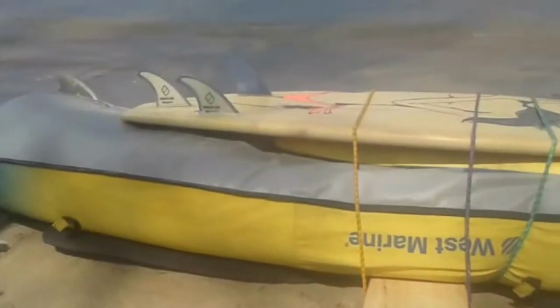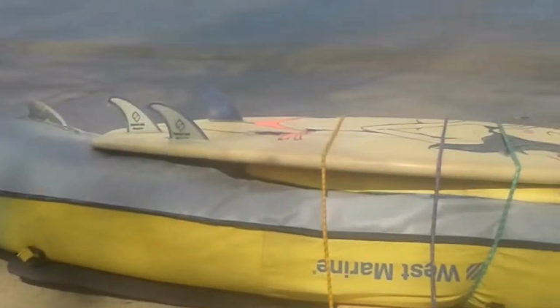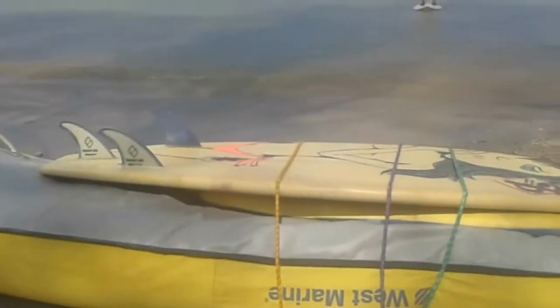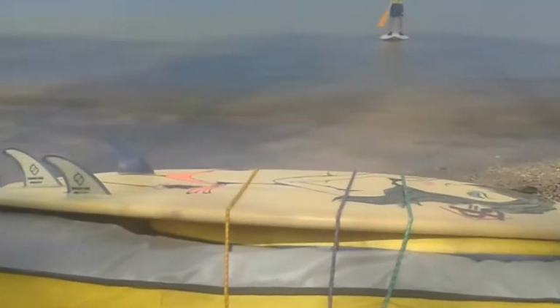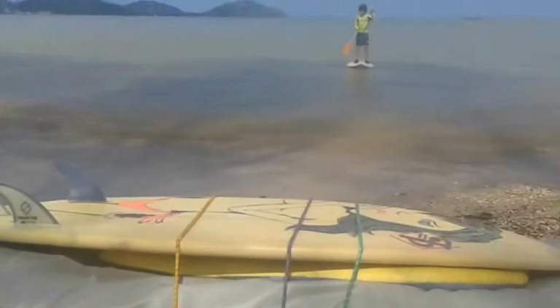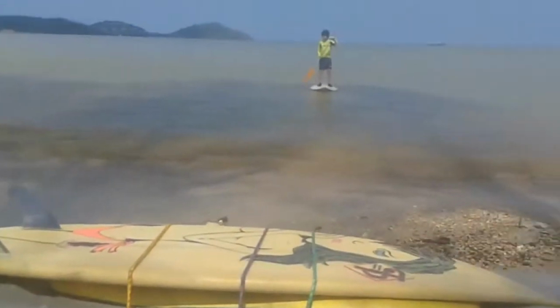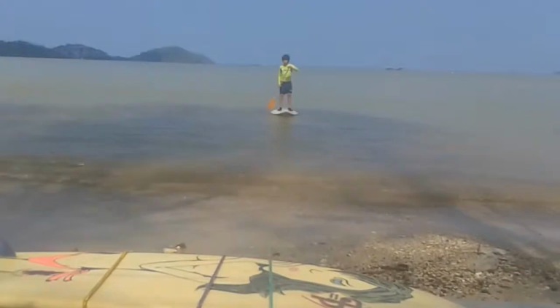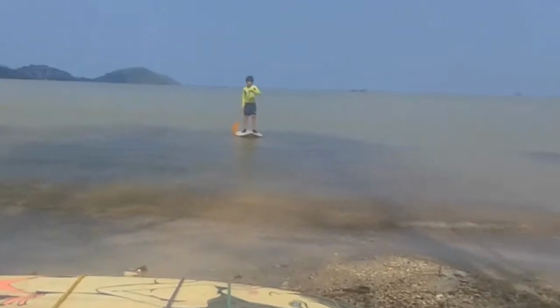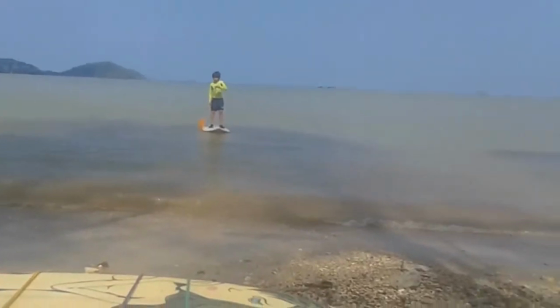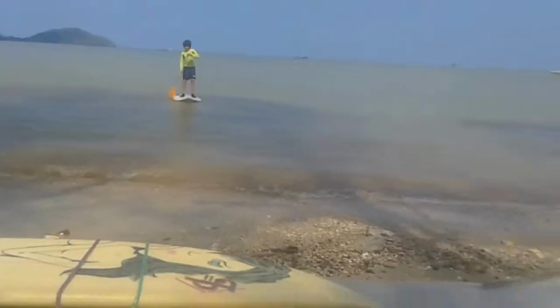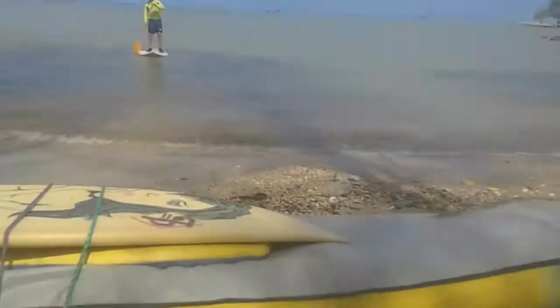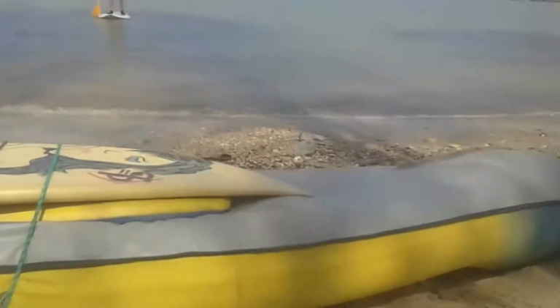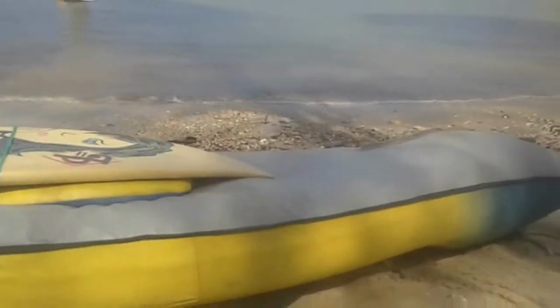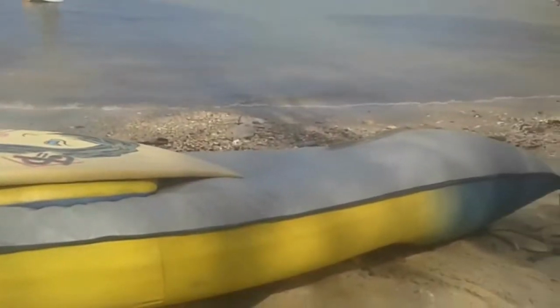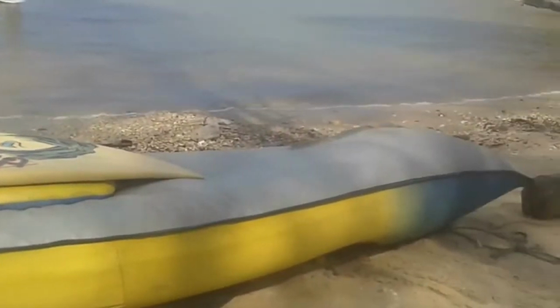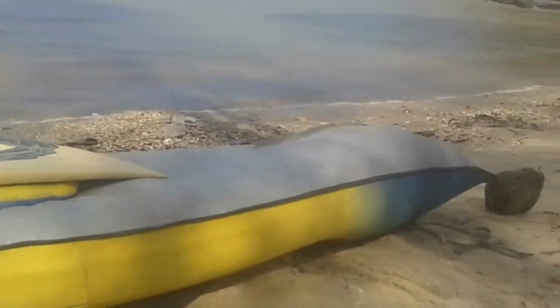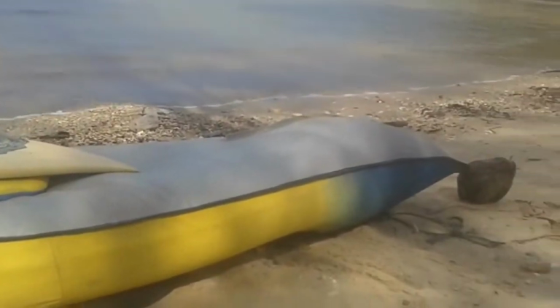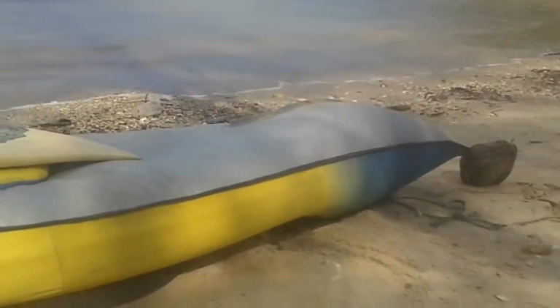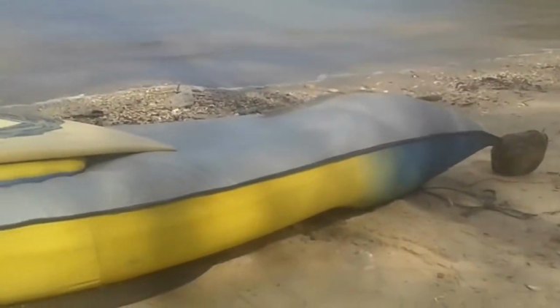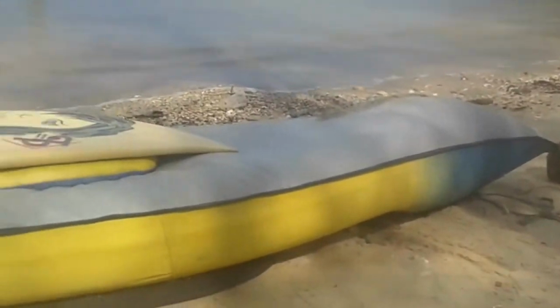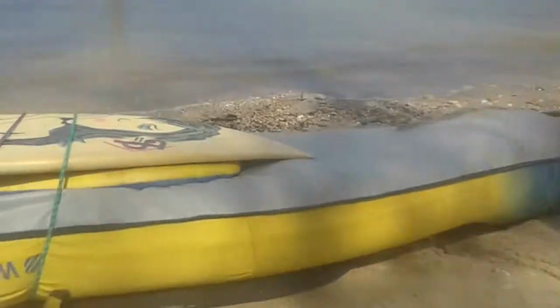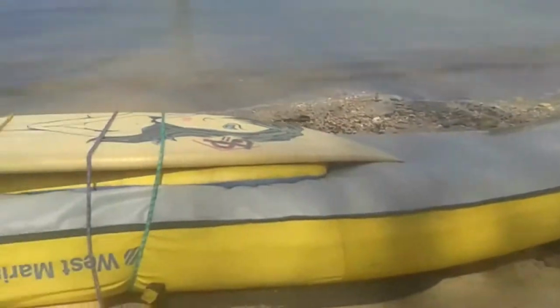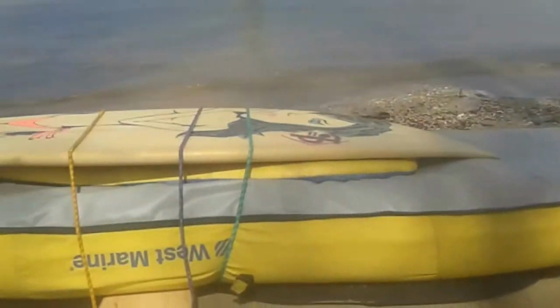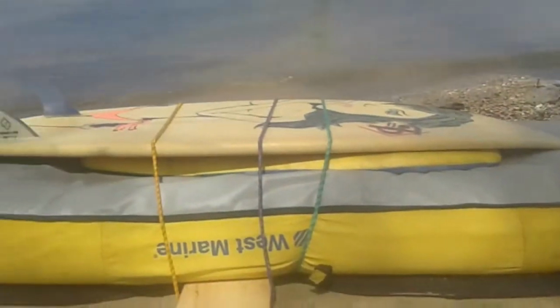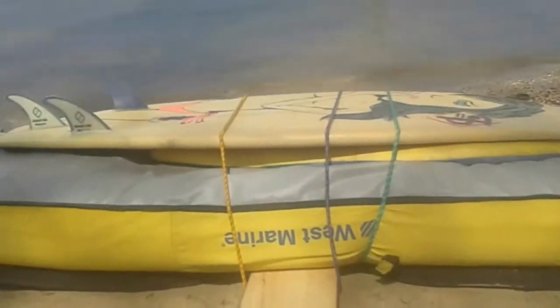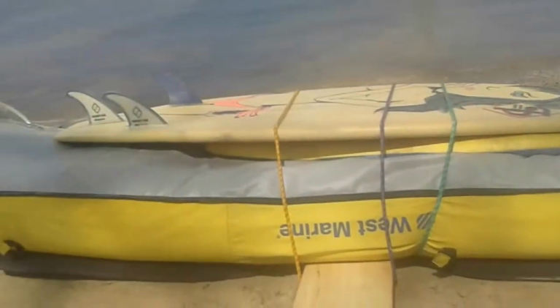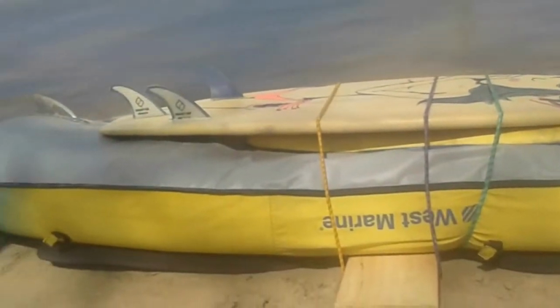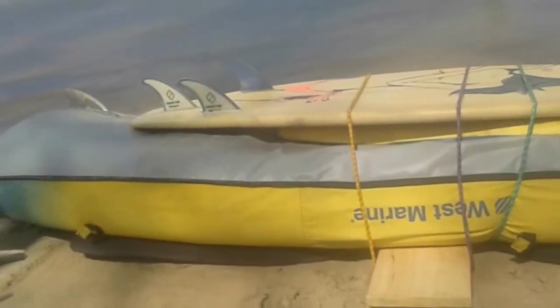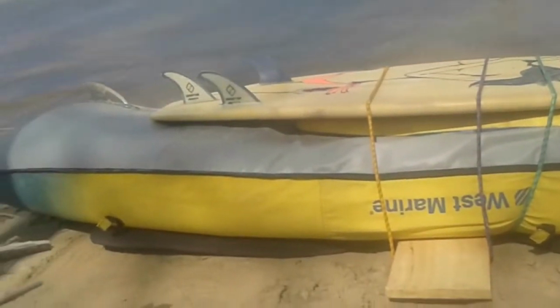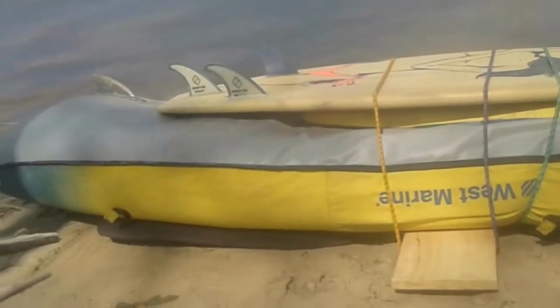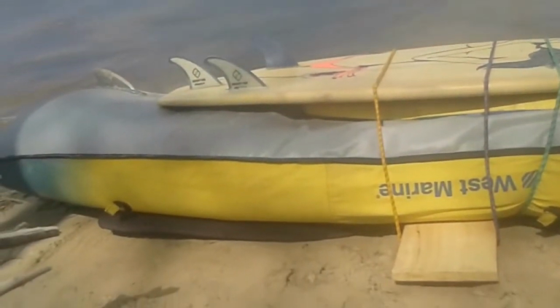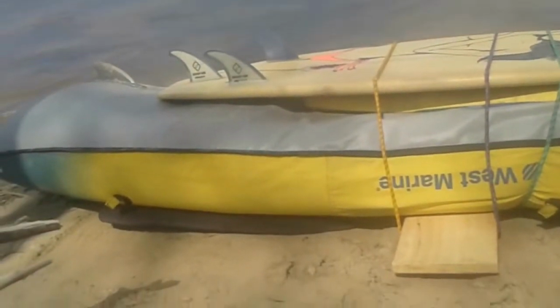The boat — we'll get ready to take it off. I'll probably have to put a little more air in it just to be safe. It's all attached and ready to go.